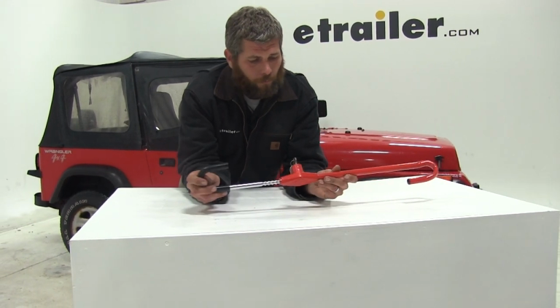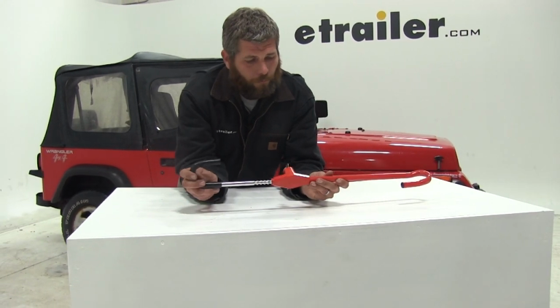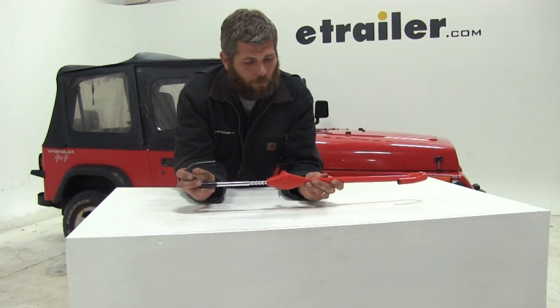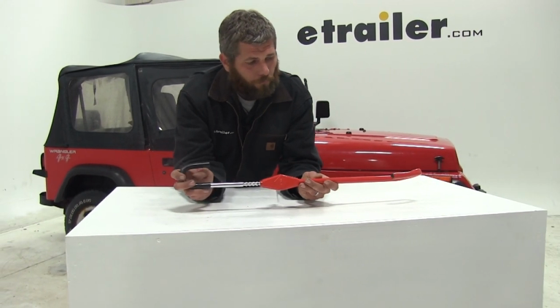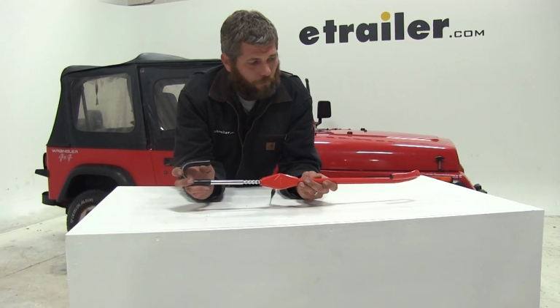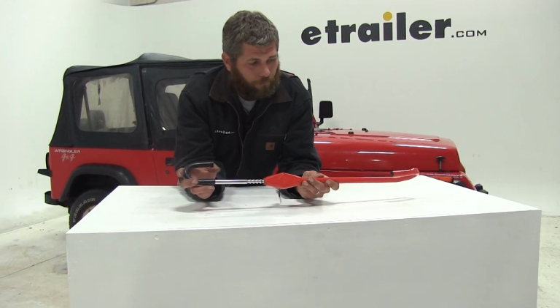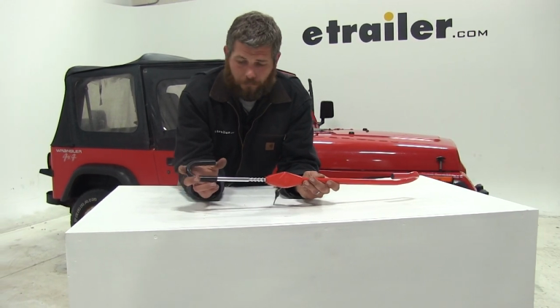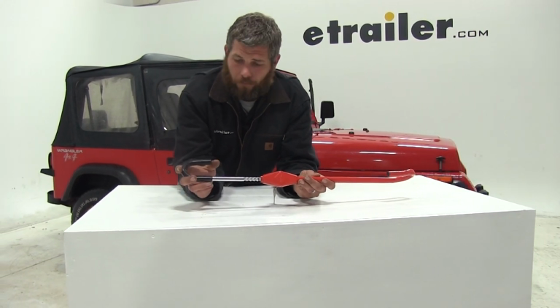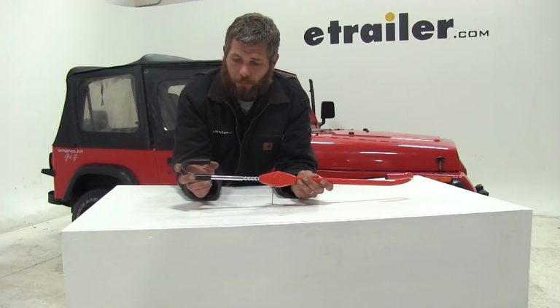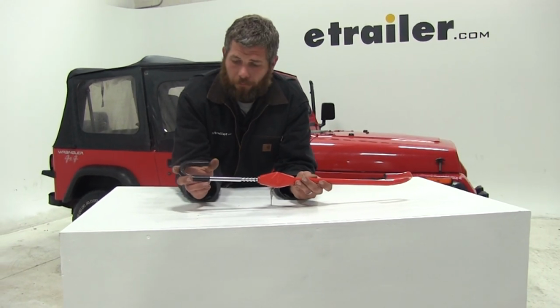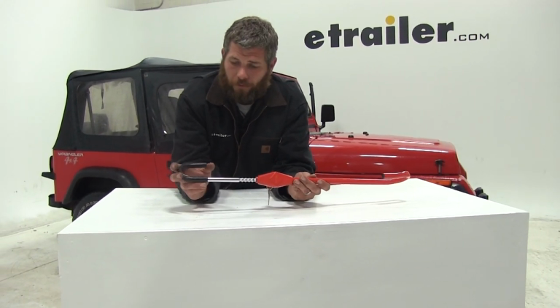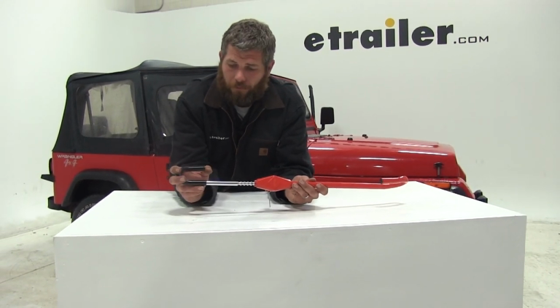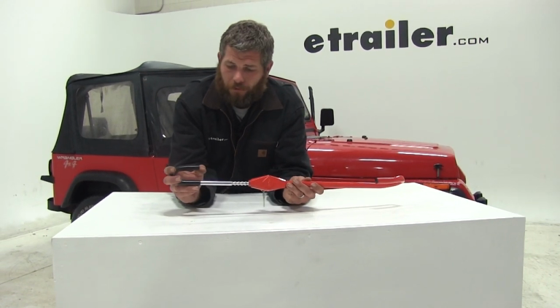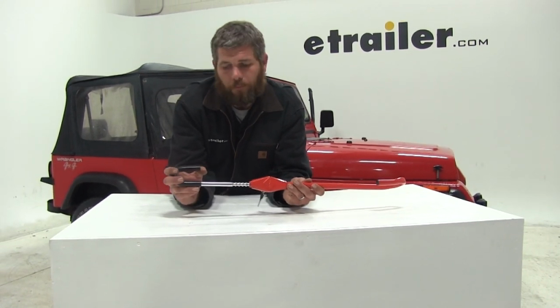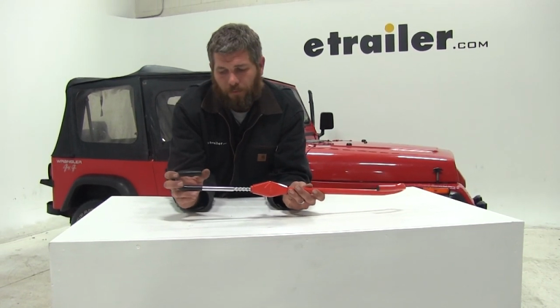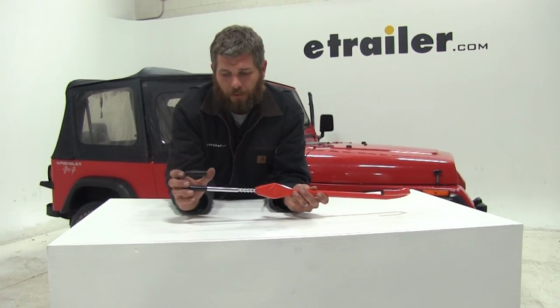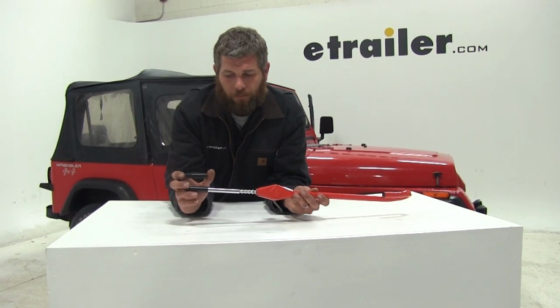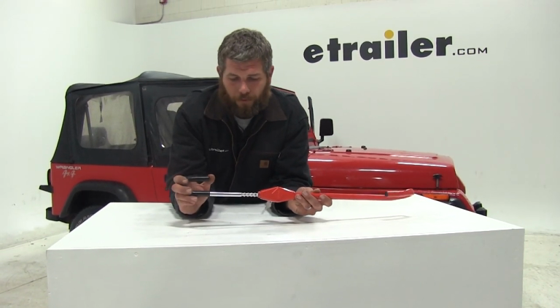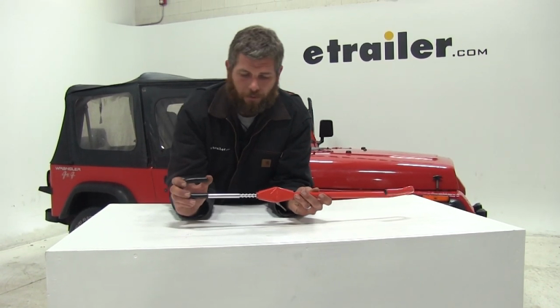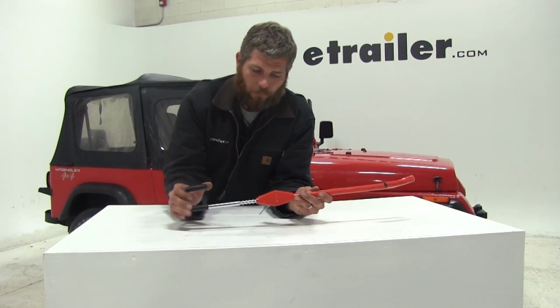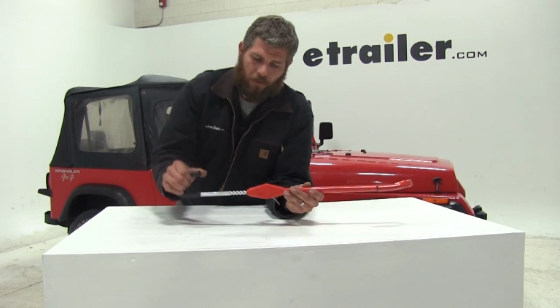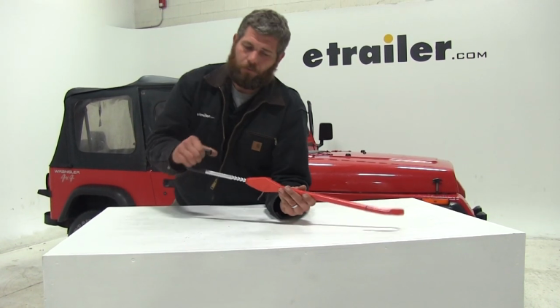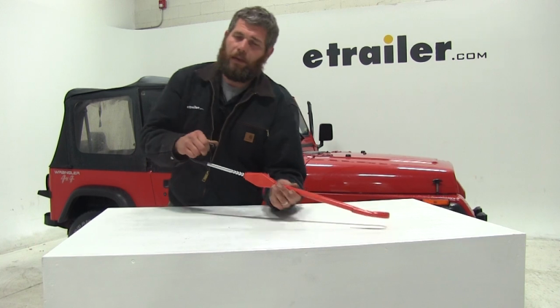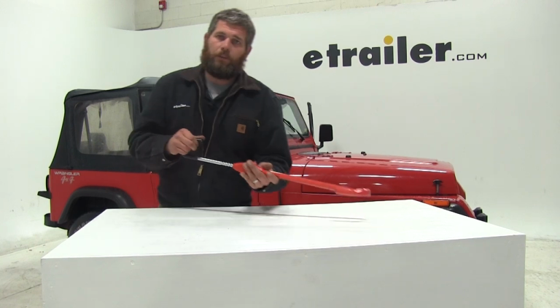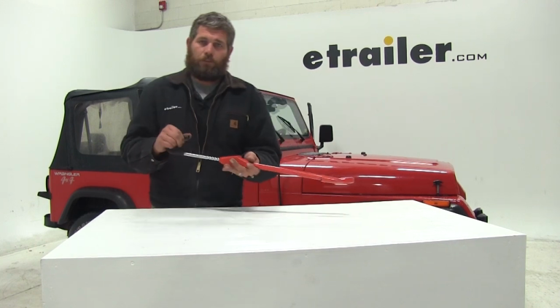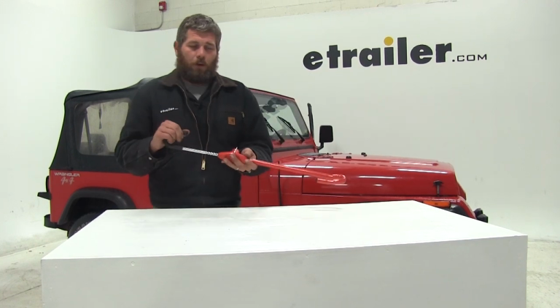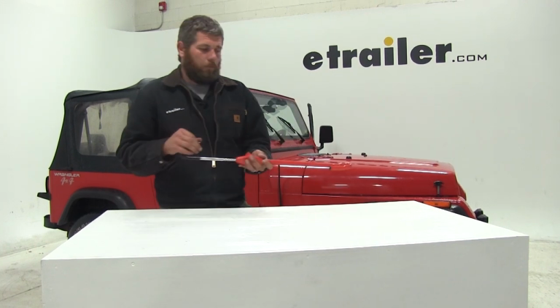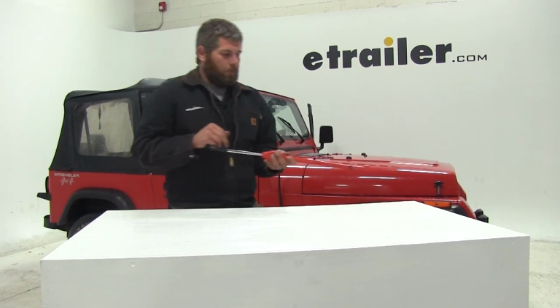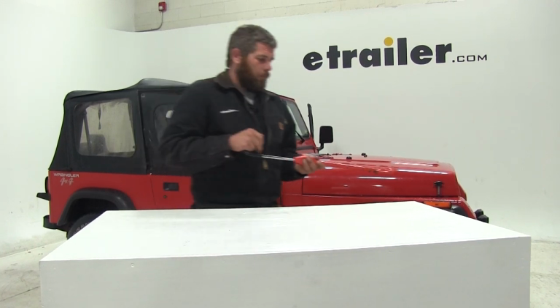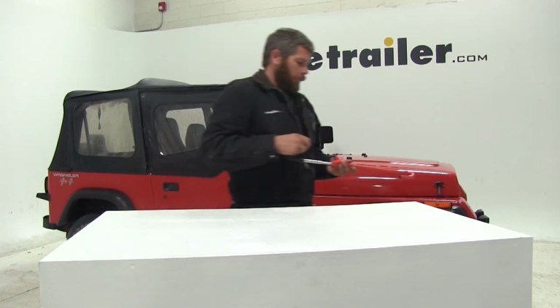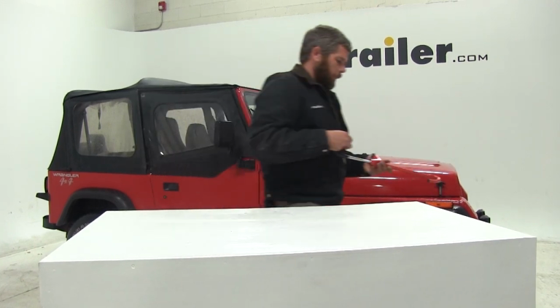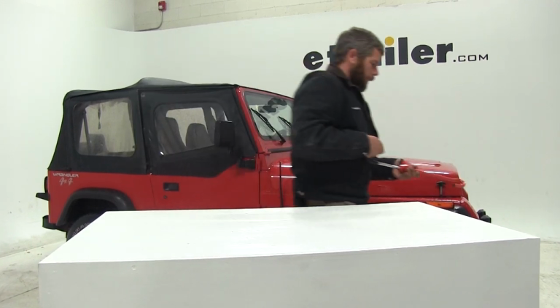We've gone over a few of the features here. Let's get in the vehicle — I'll show you how to install it and we'll go over one more.